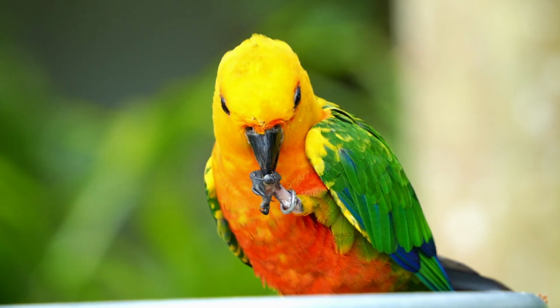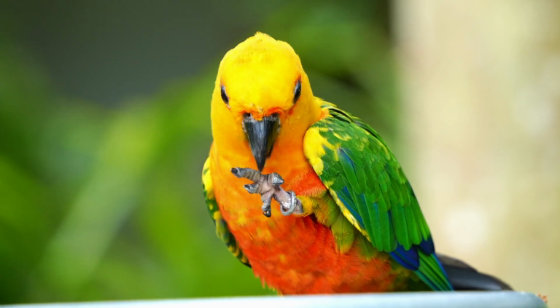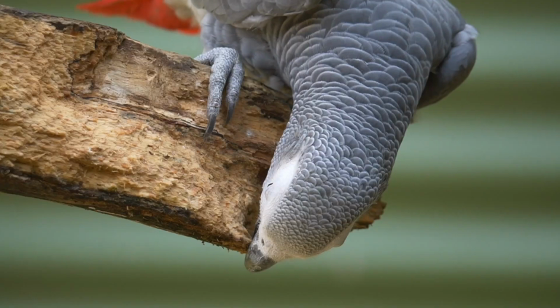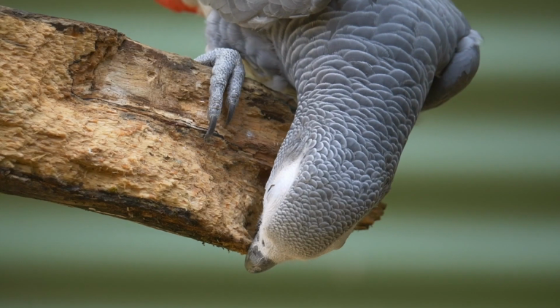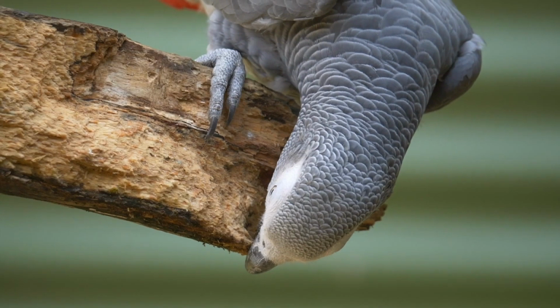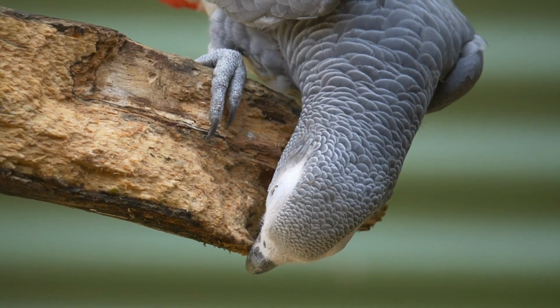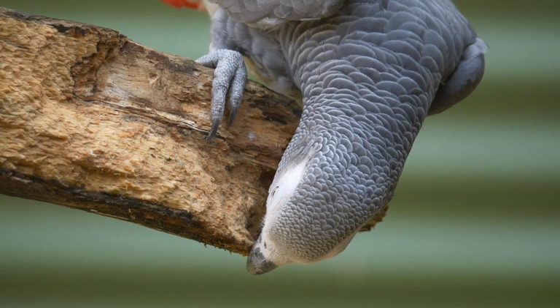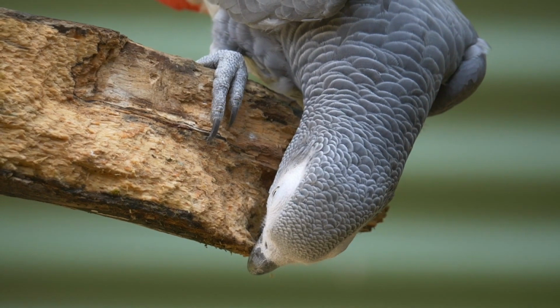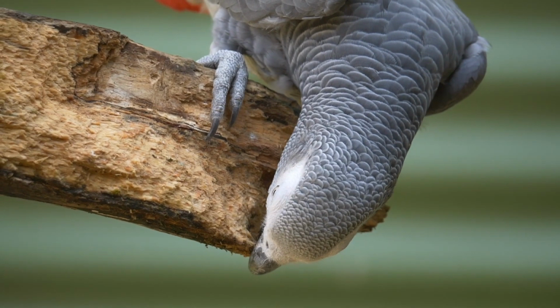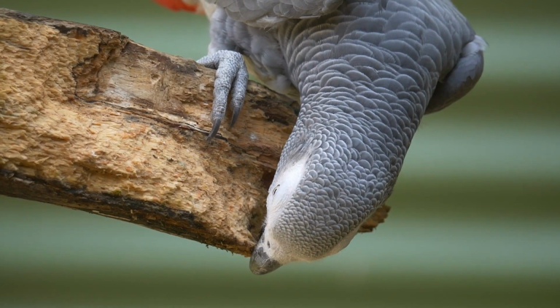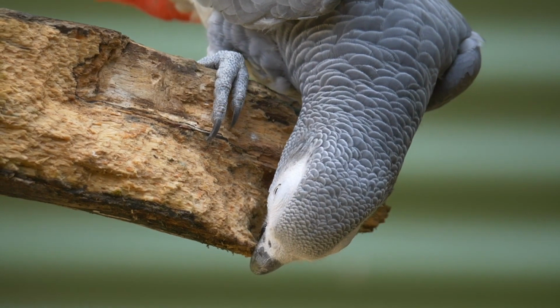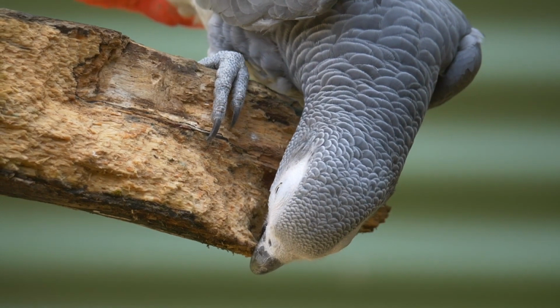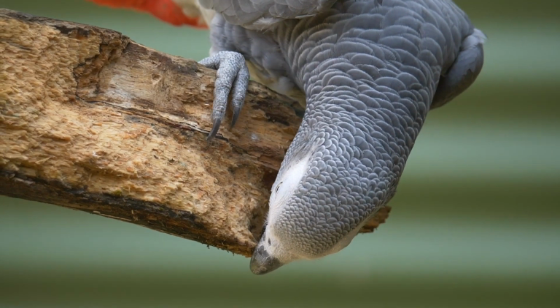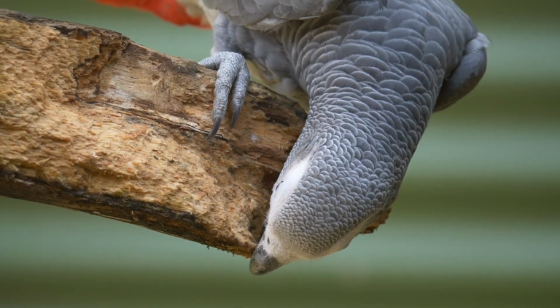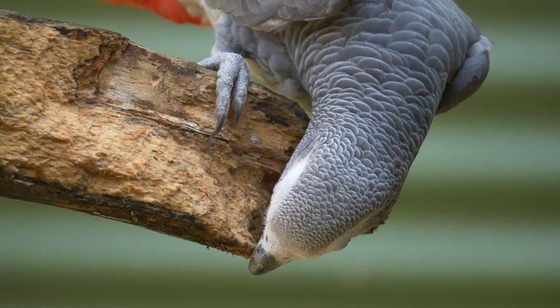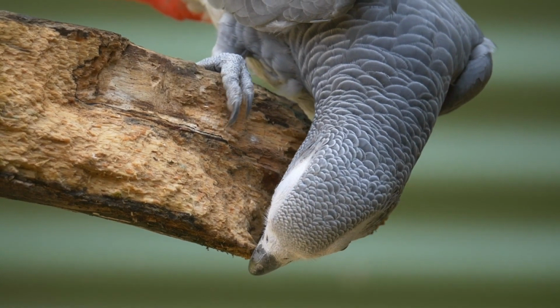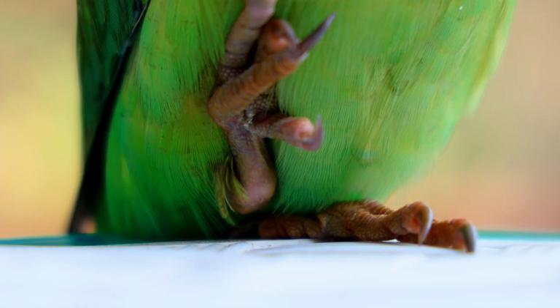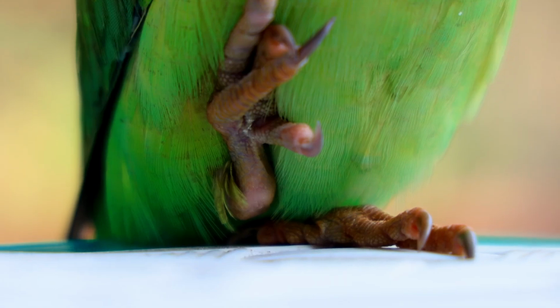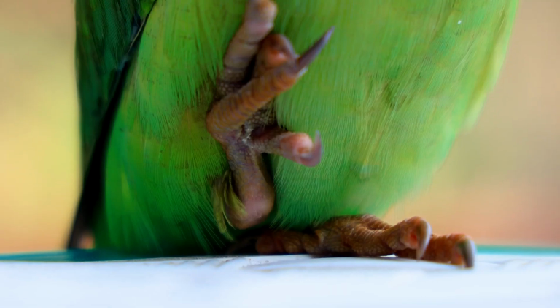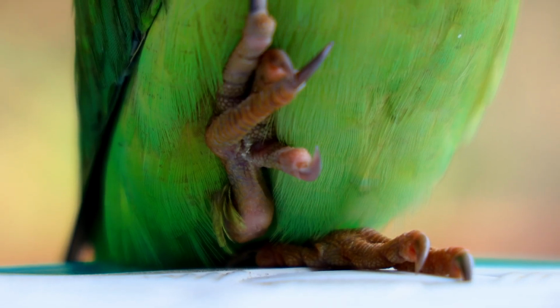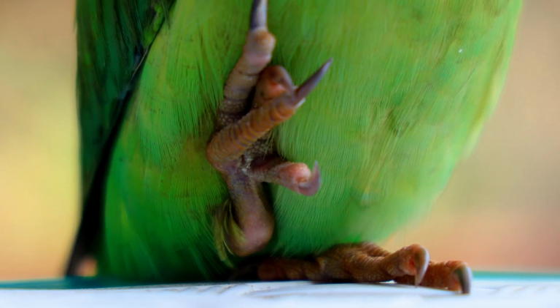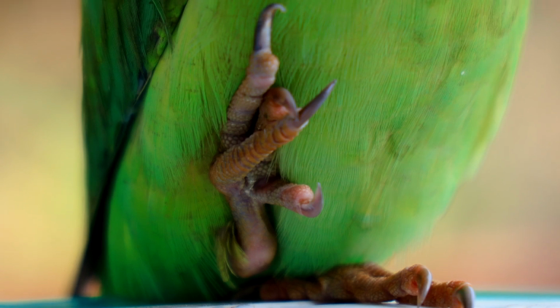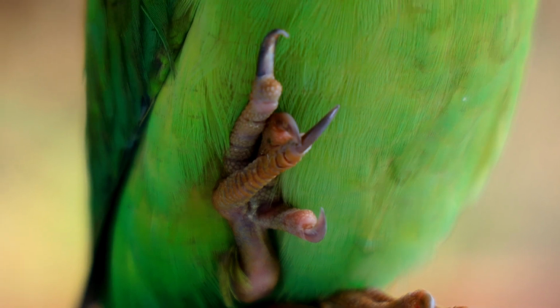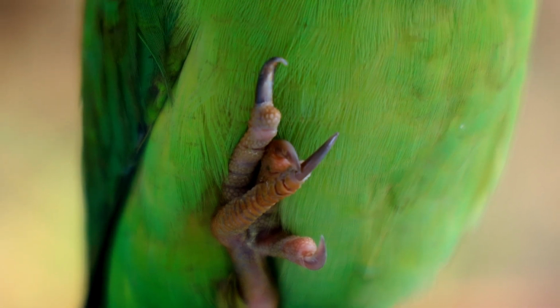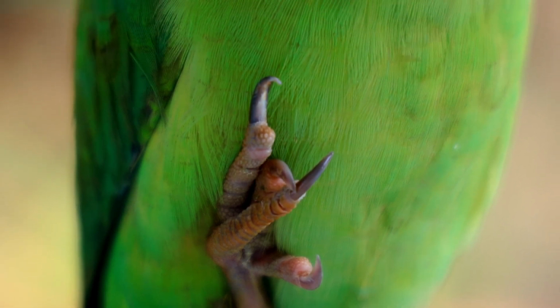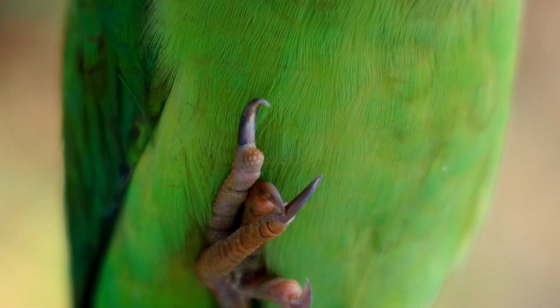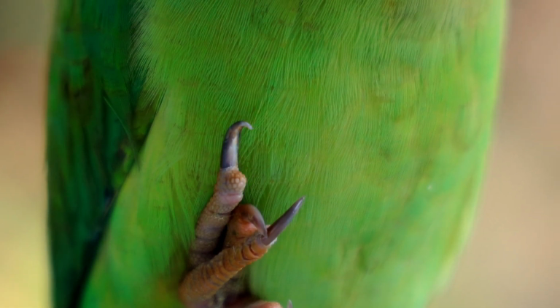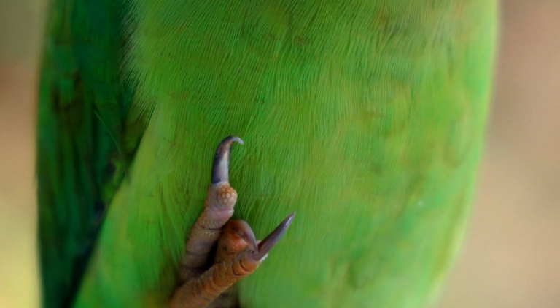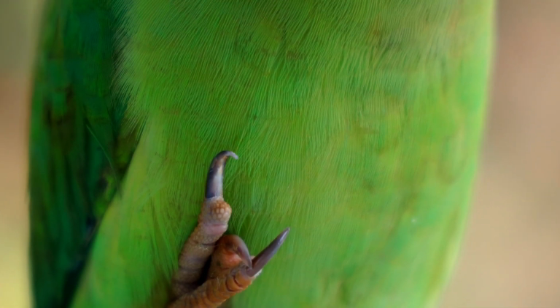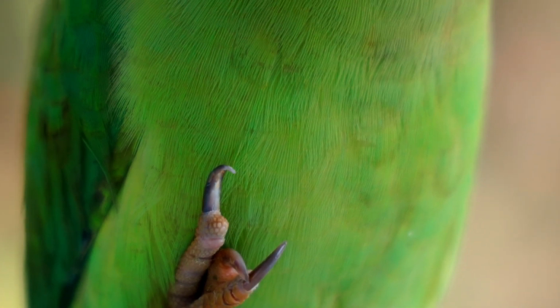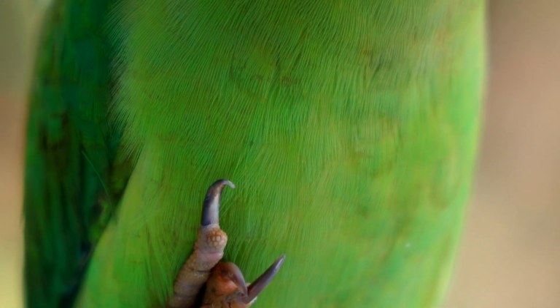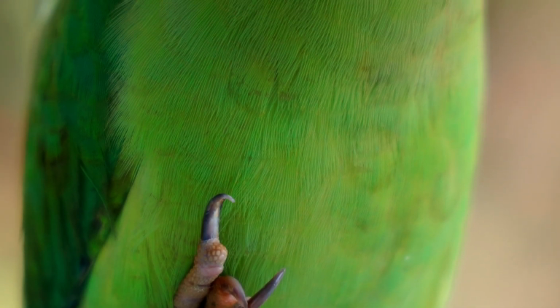They are intelligent birds, with some species known for the exceptional ability to mimic human speech and other sounds.